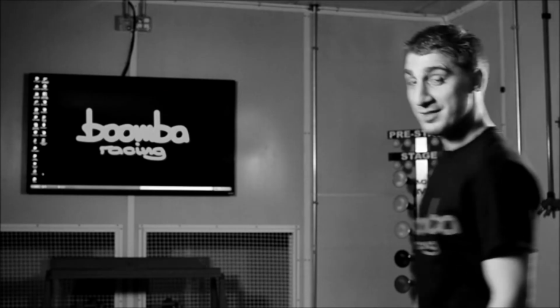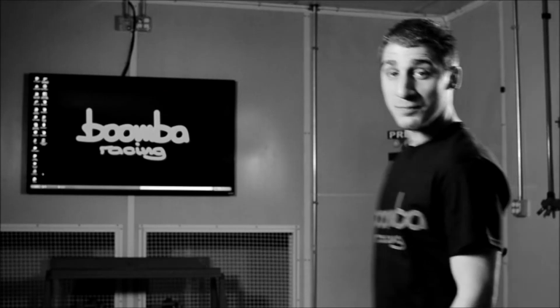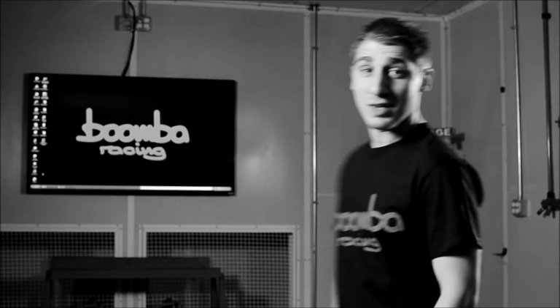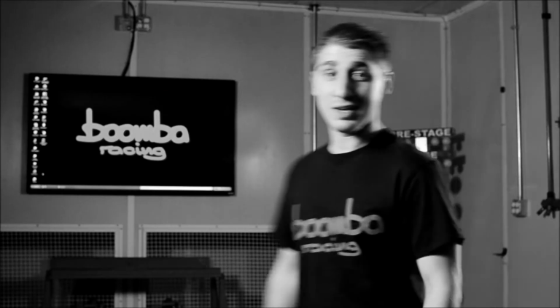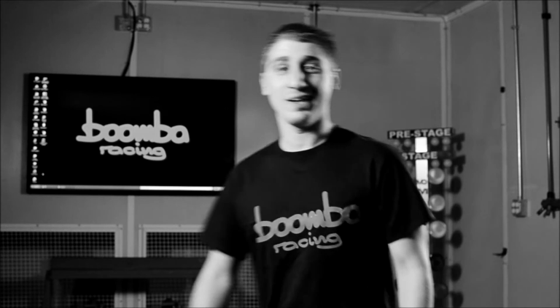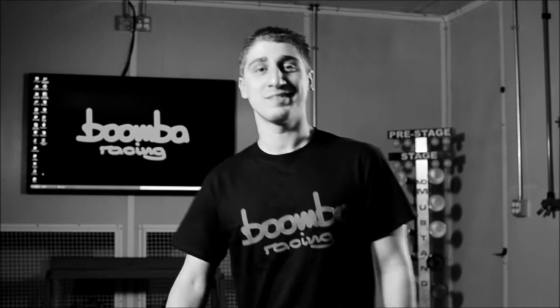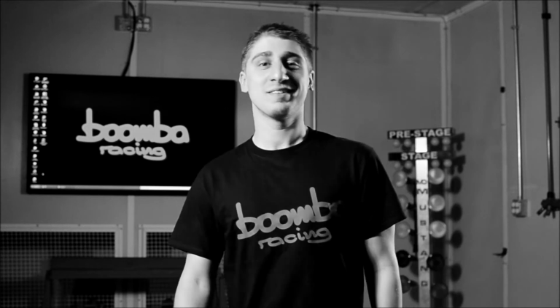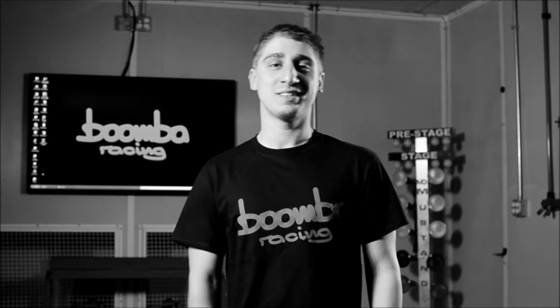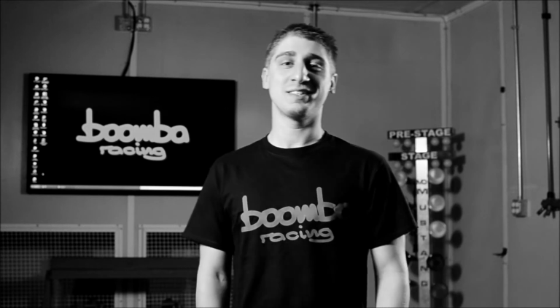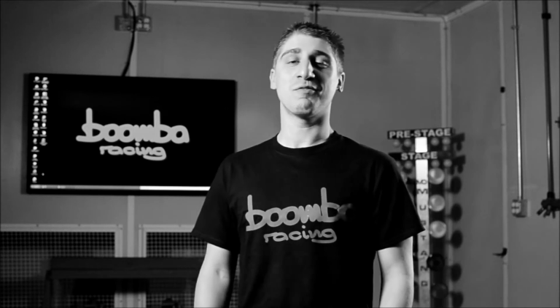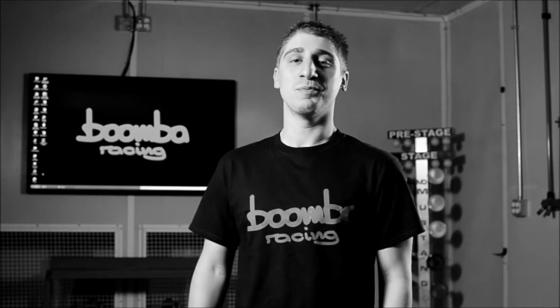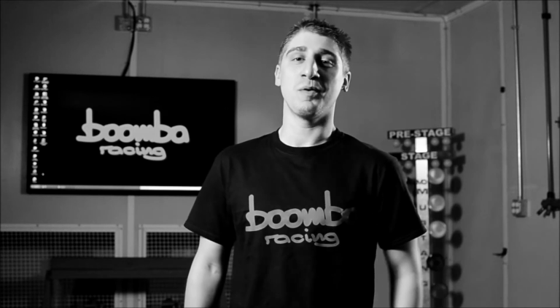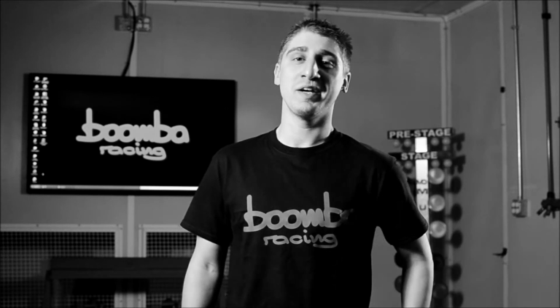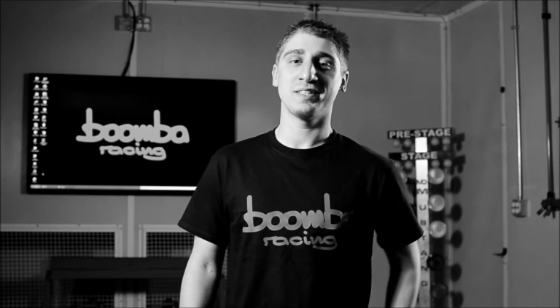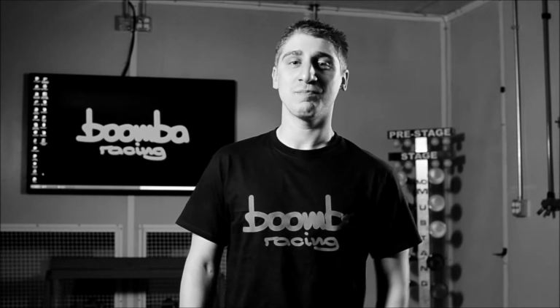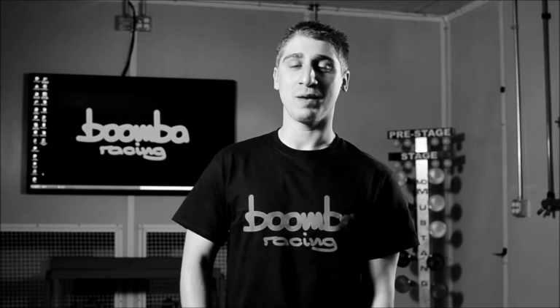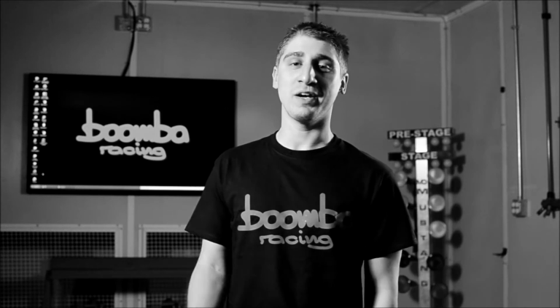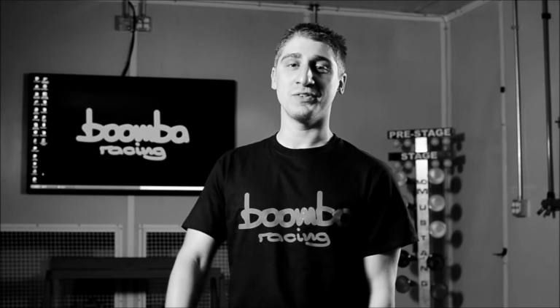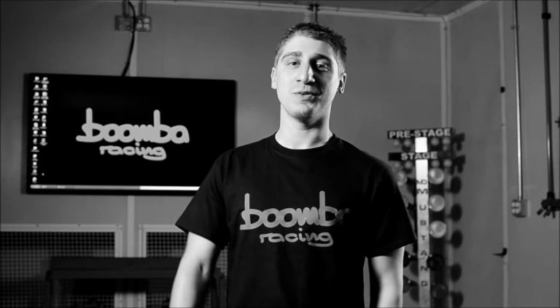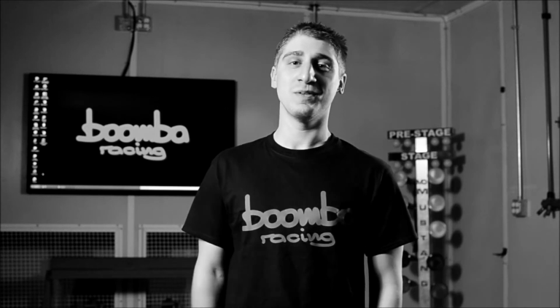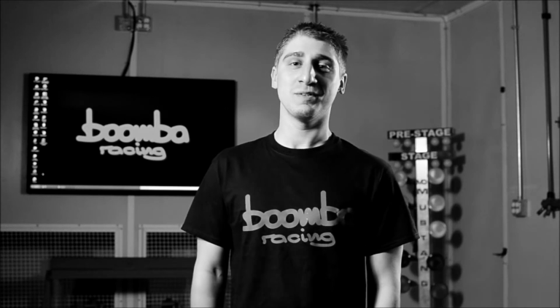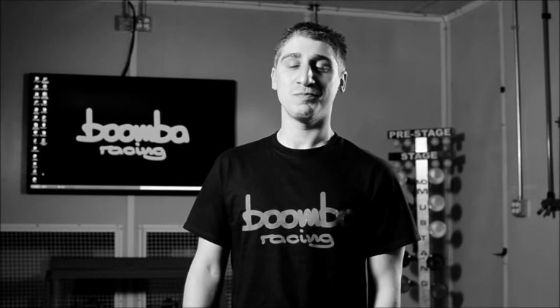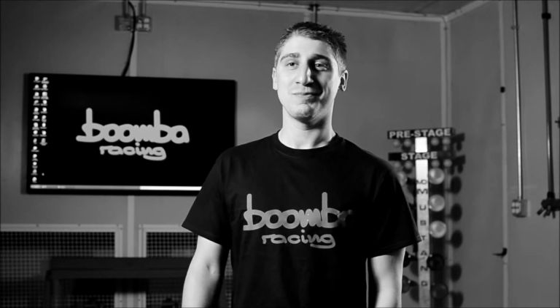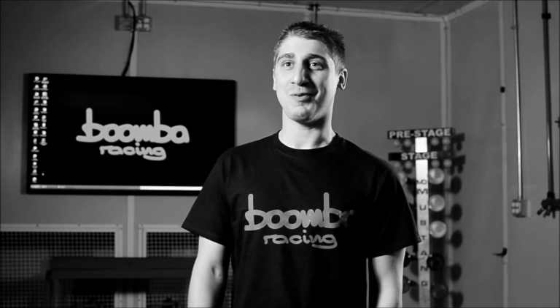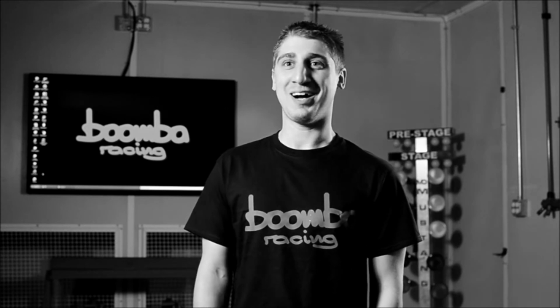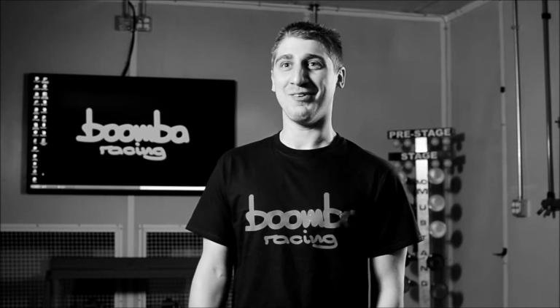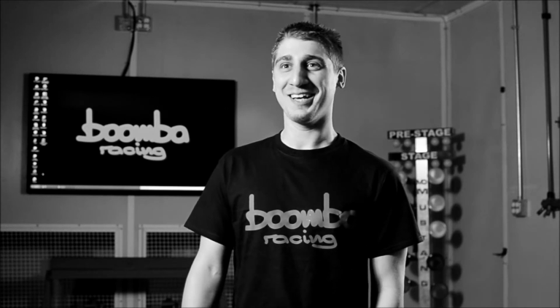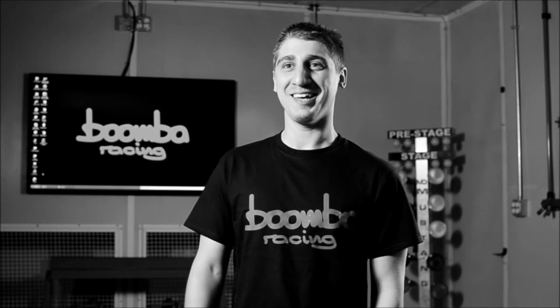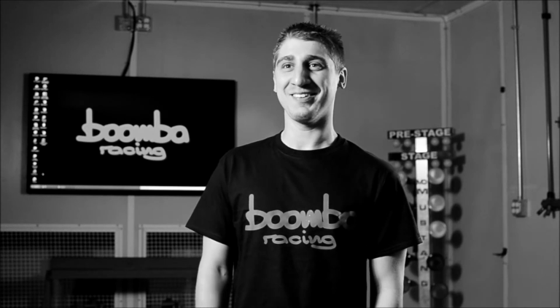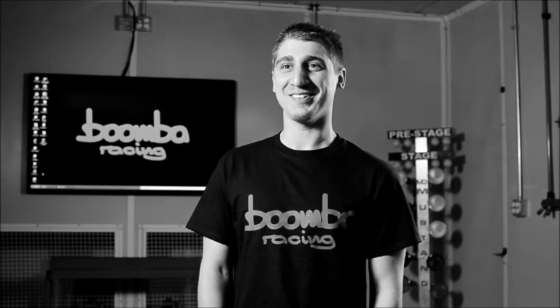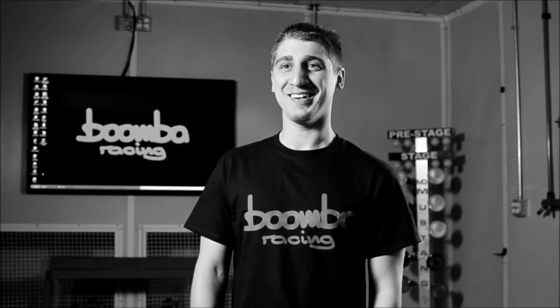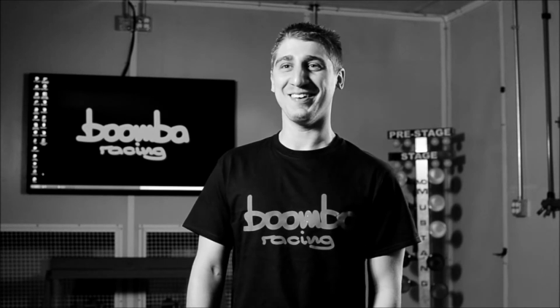Hey guys, this is Sal from Boomba Racing and I'm here to... Wow, I can't do this right now.